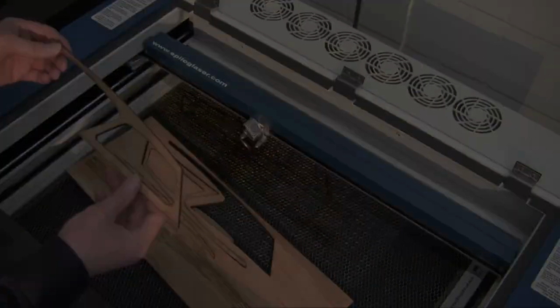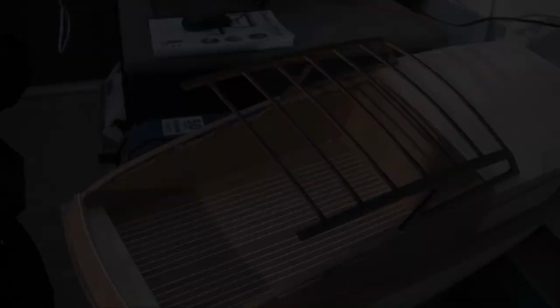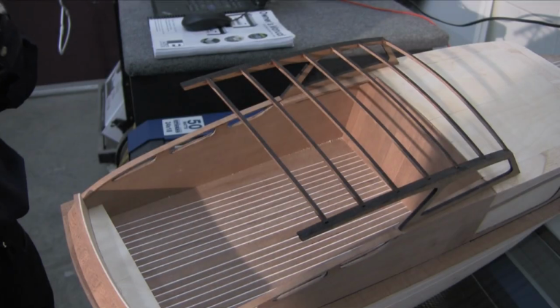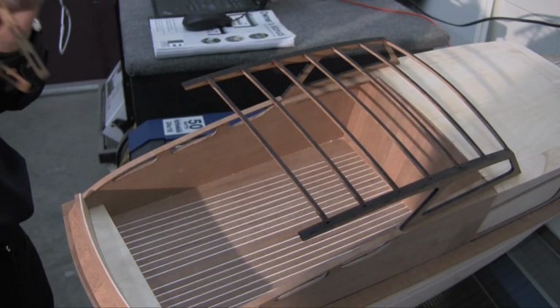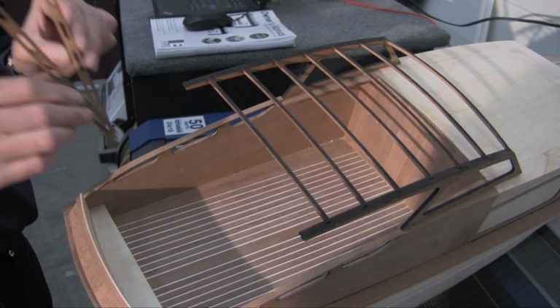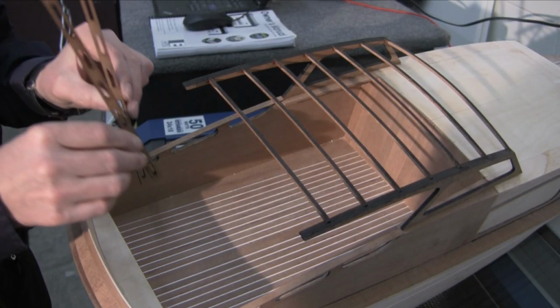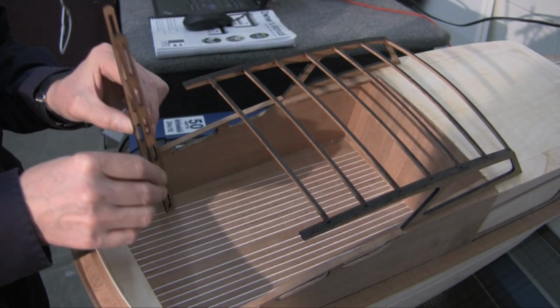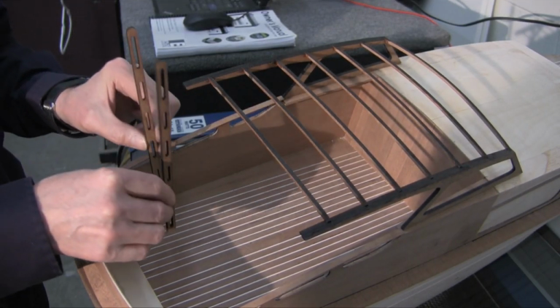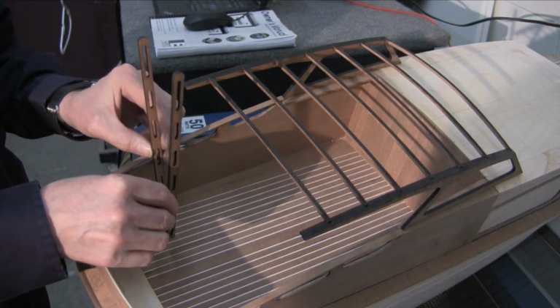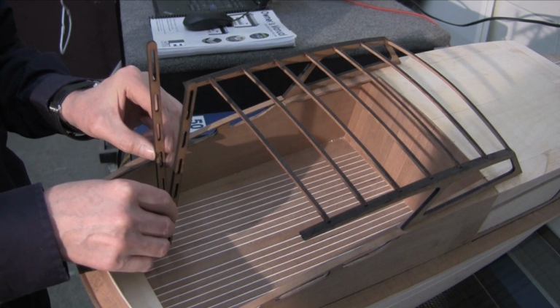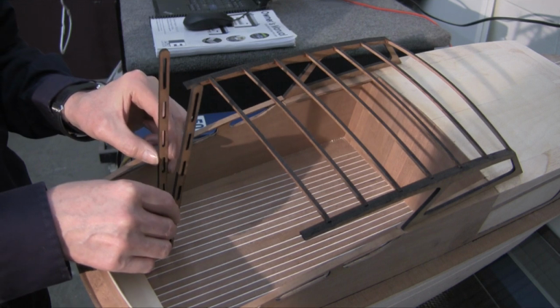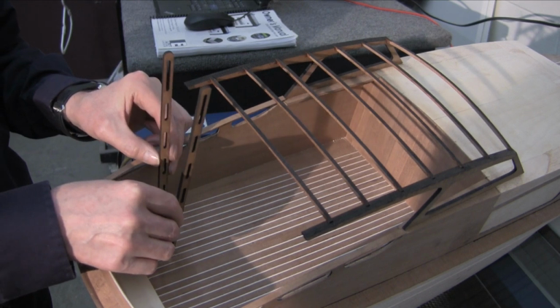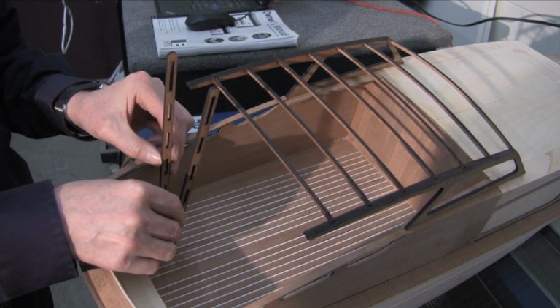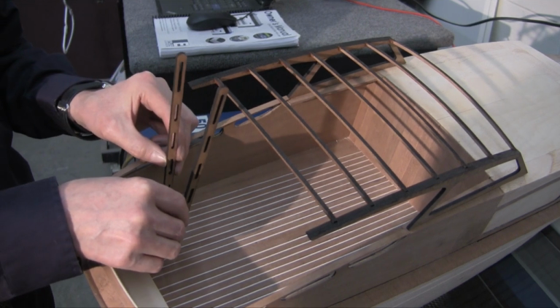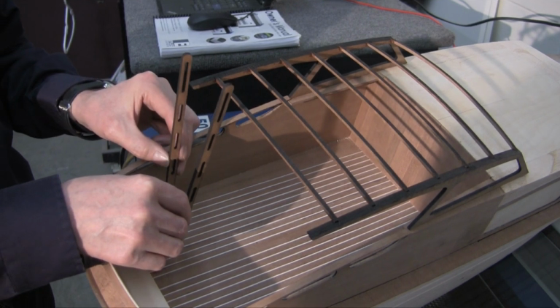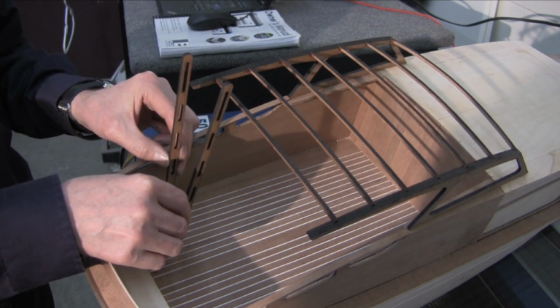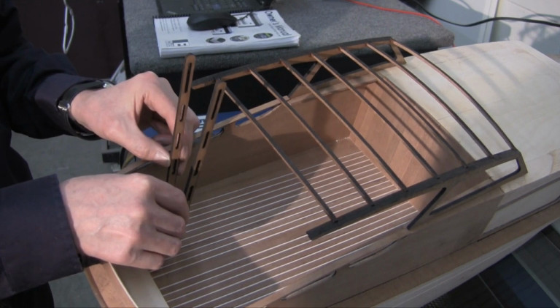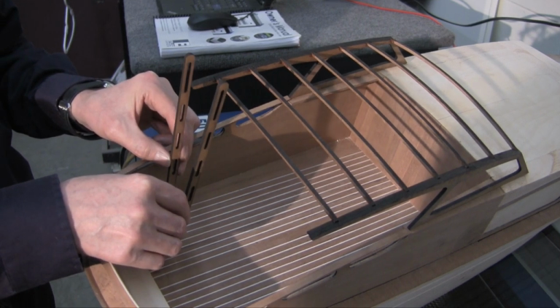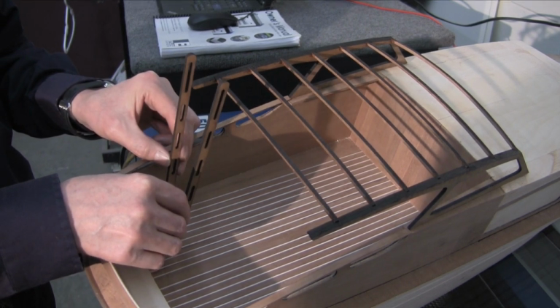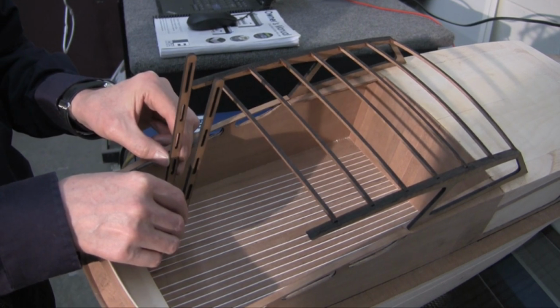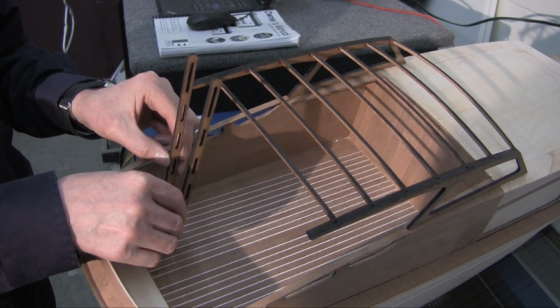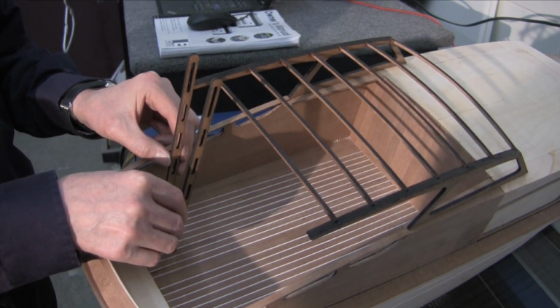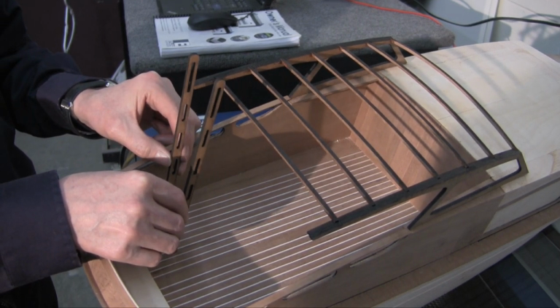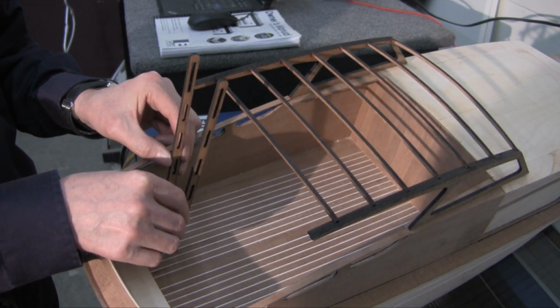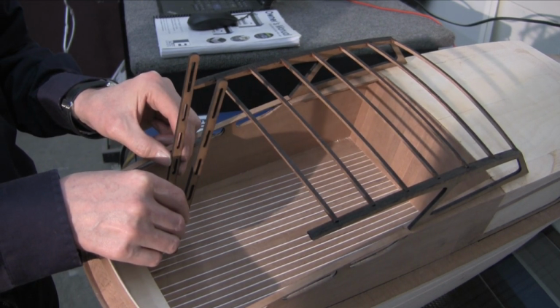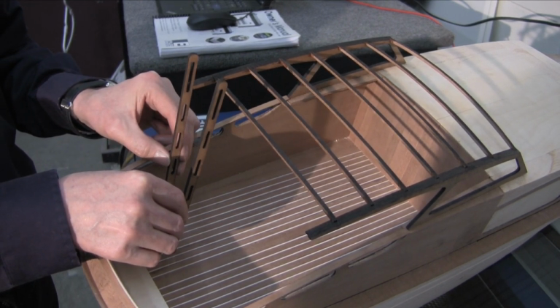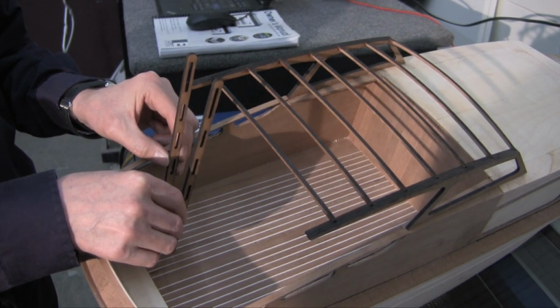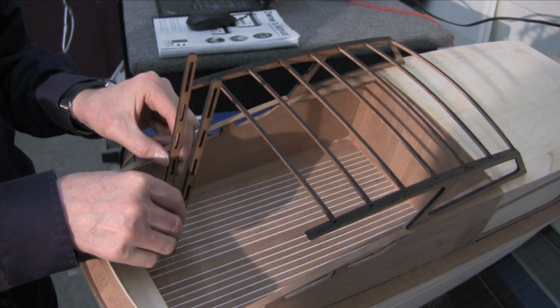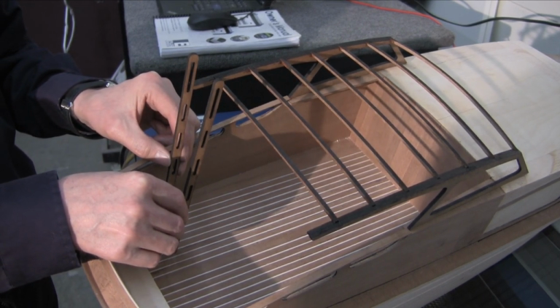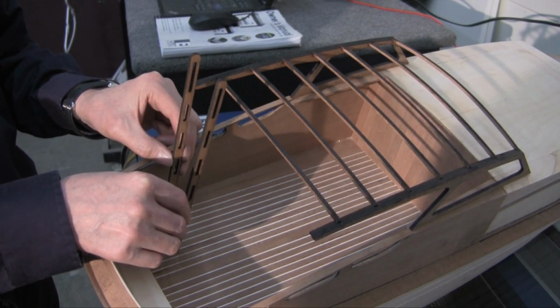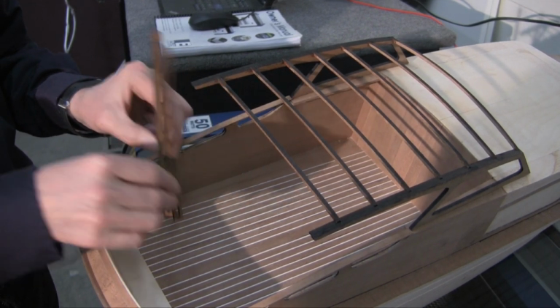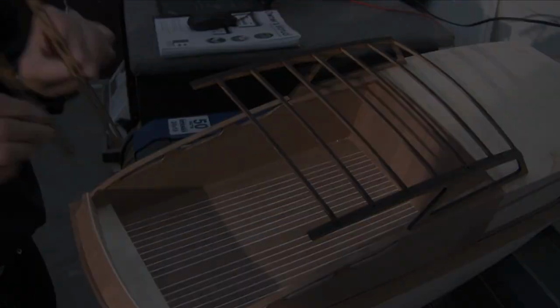I also made side pieces for a ladder I will be making. The ladder would give the crew access to the flying bridge I intend to add to this model.